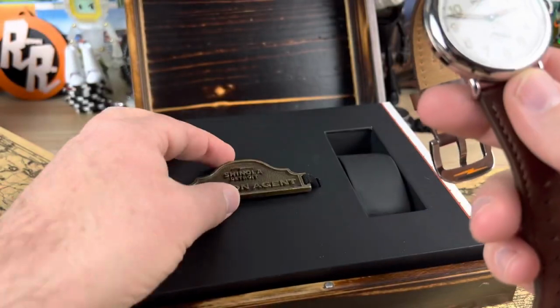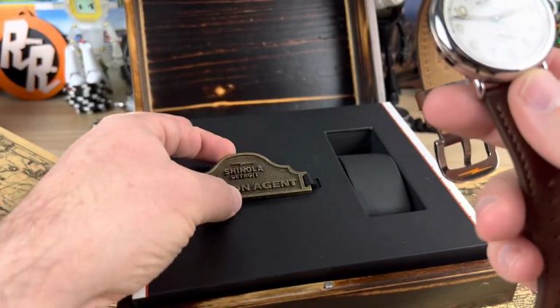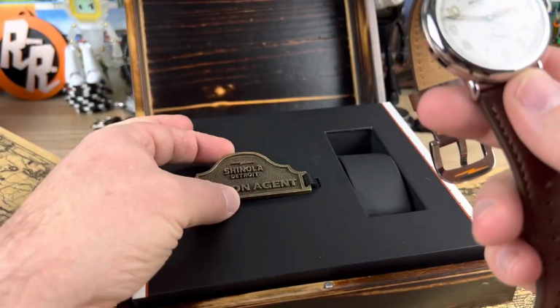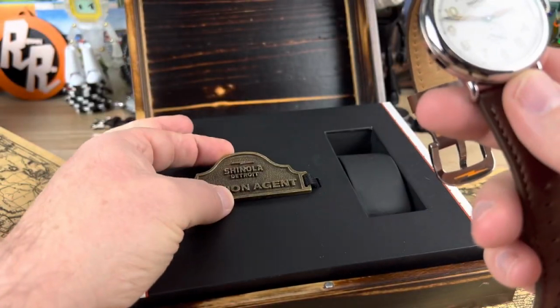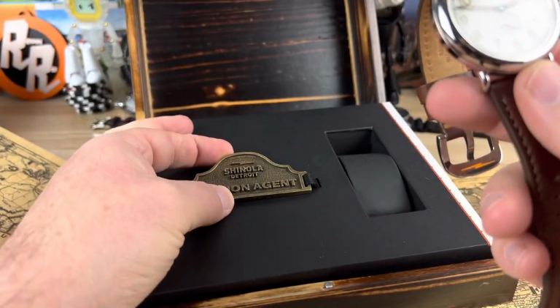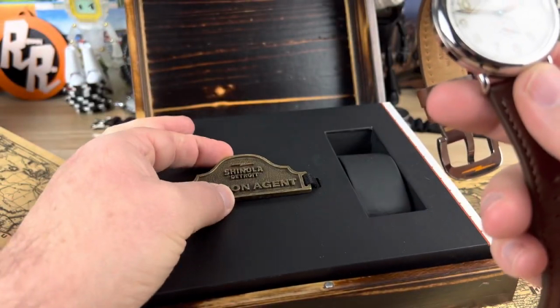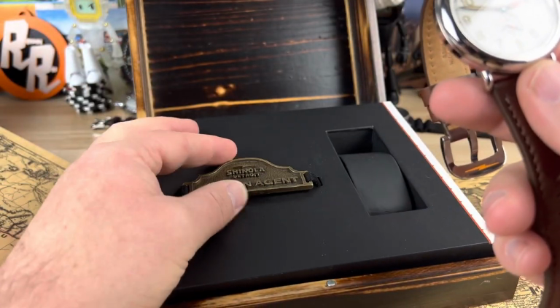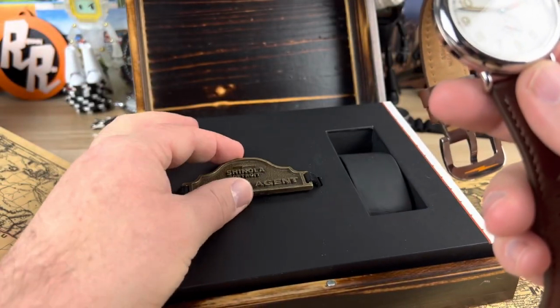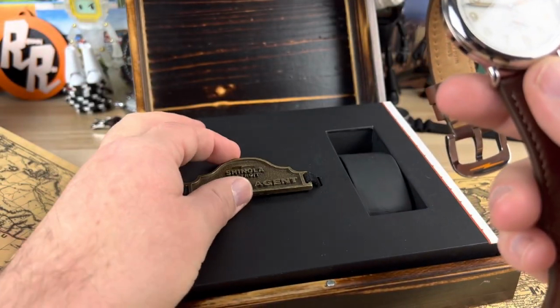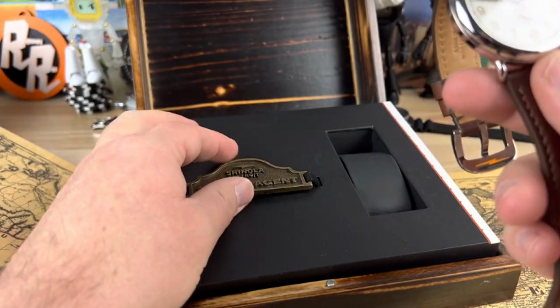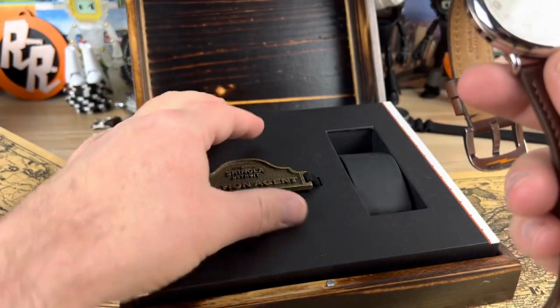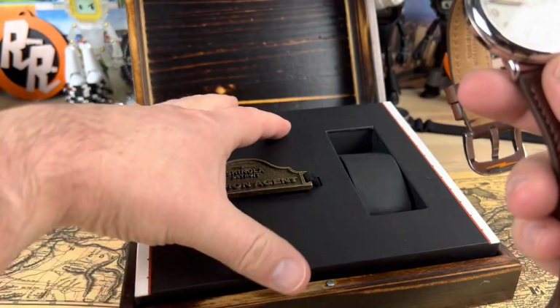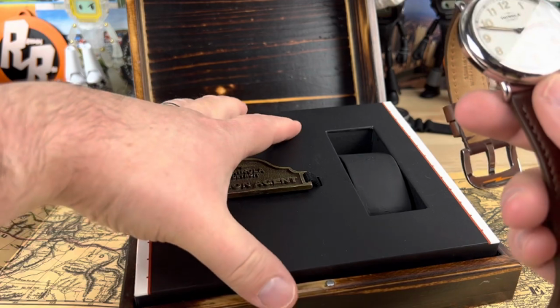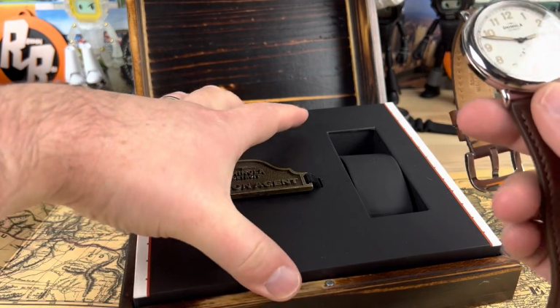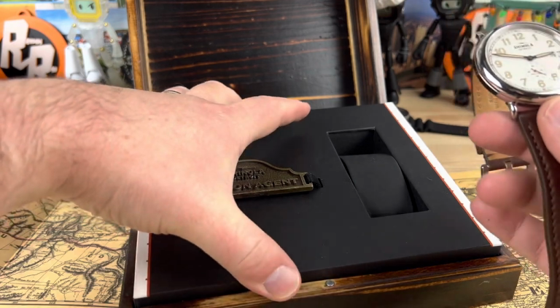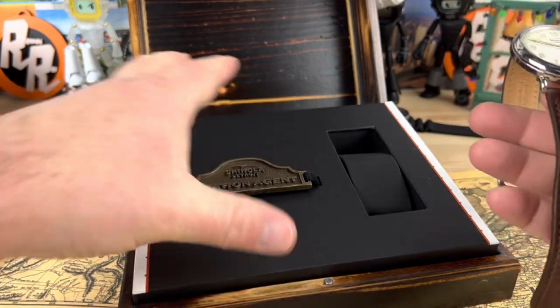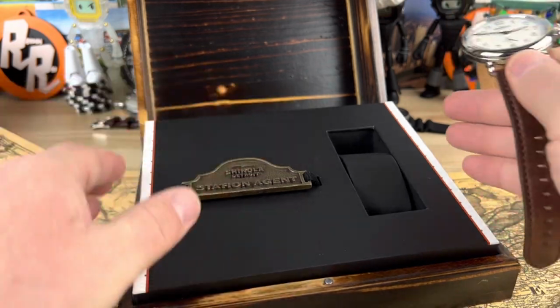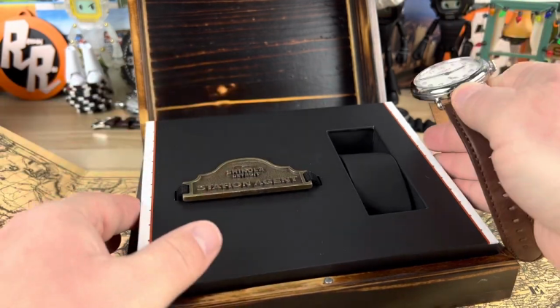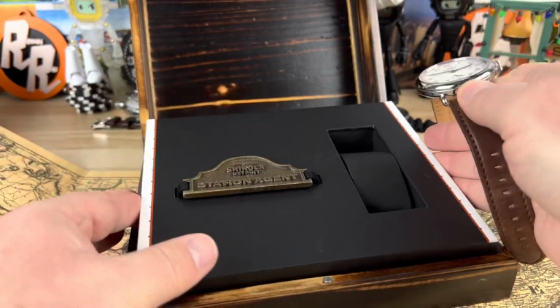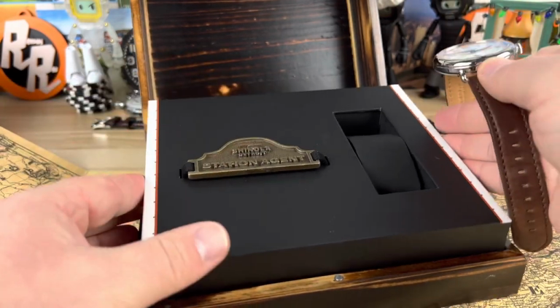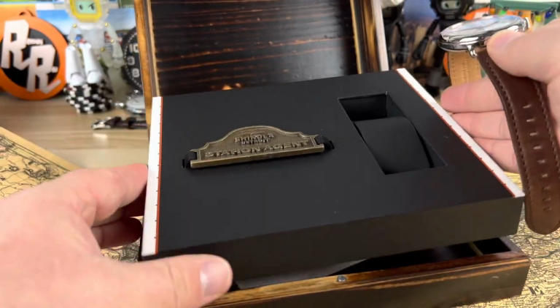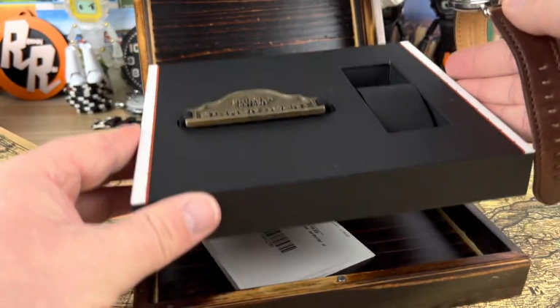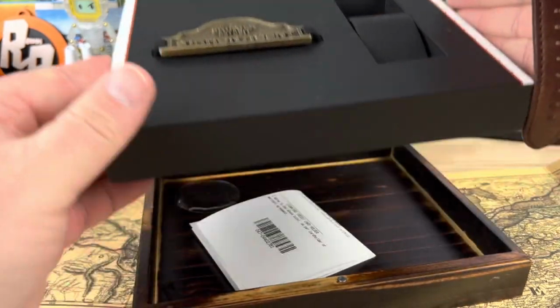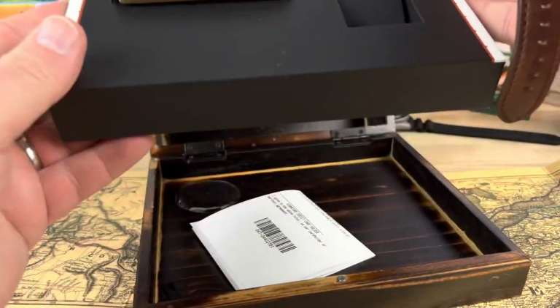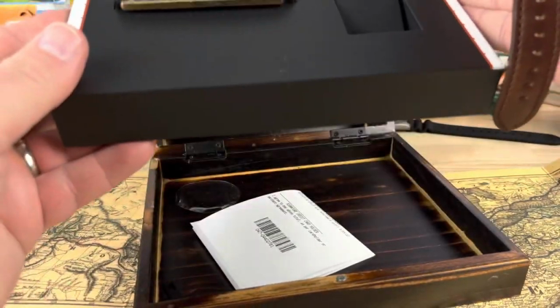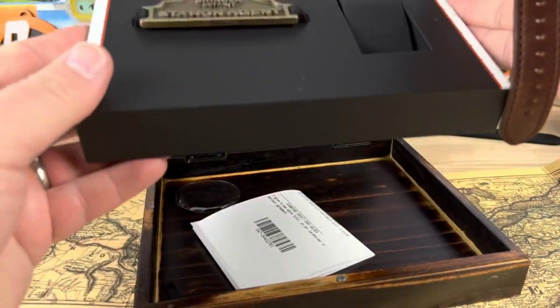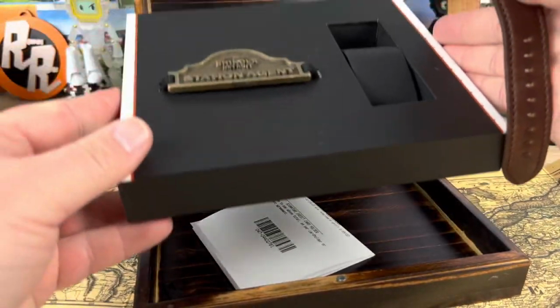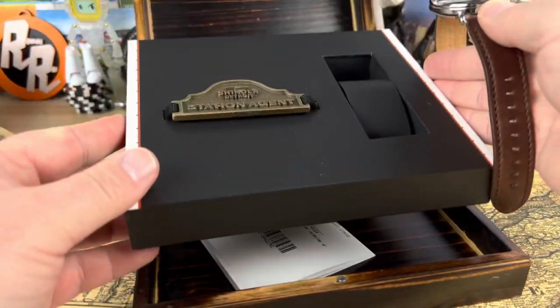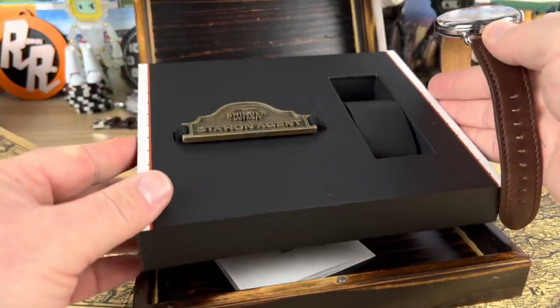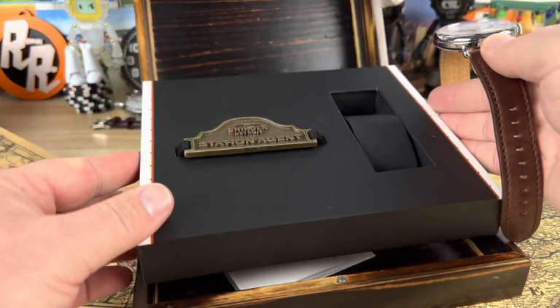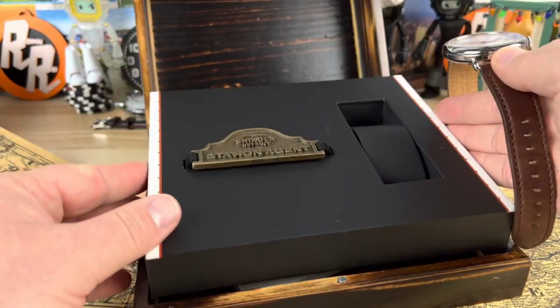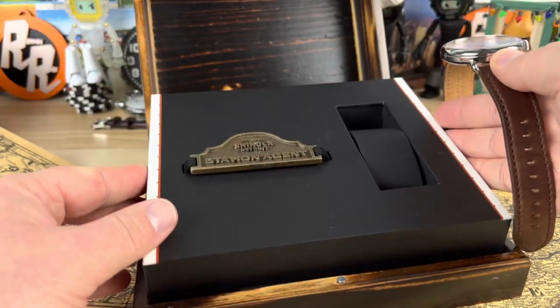It comes with this little metal thing here. I don't know if there's anything underneath — just my receipt.